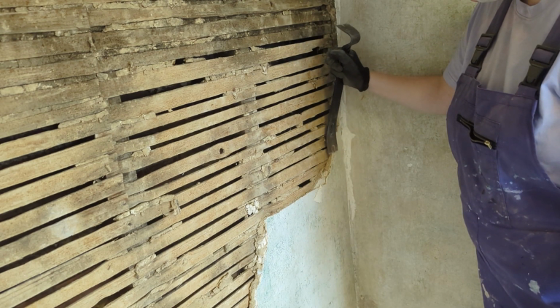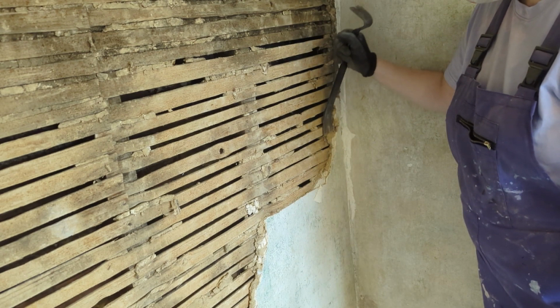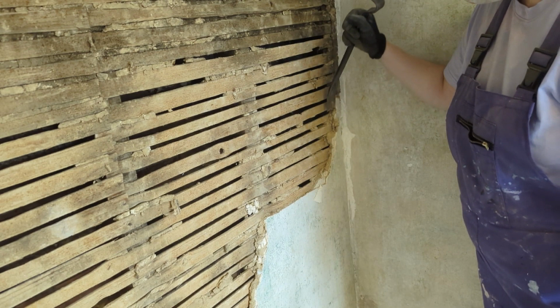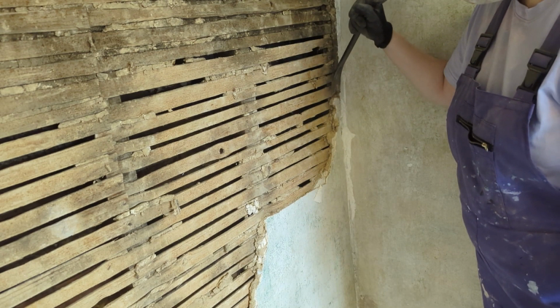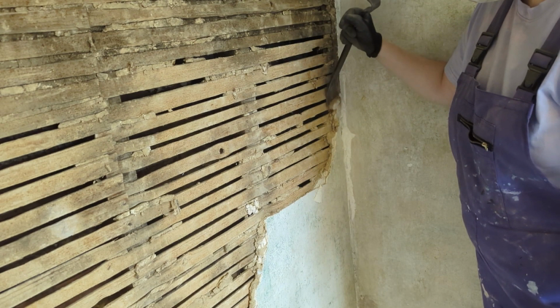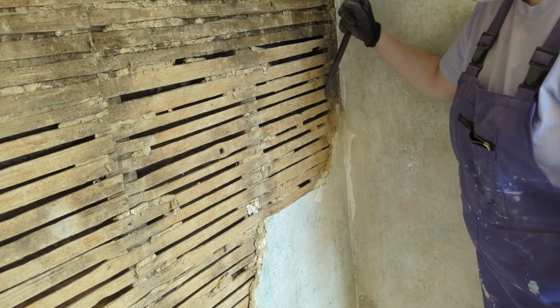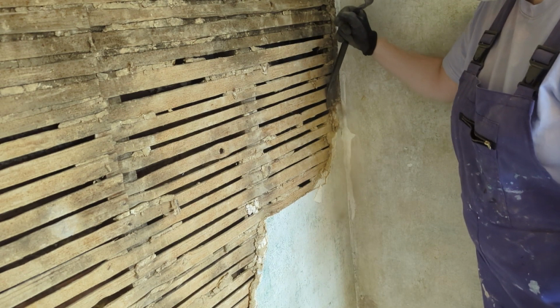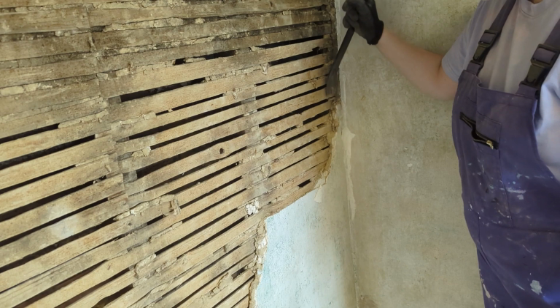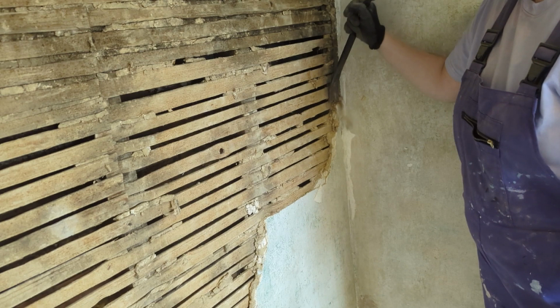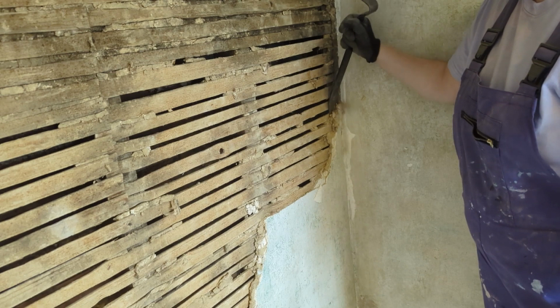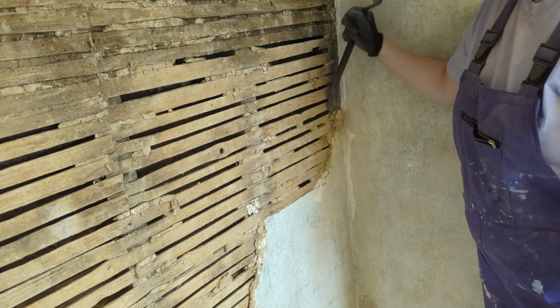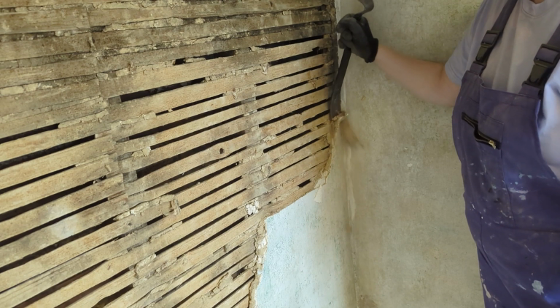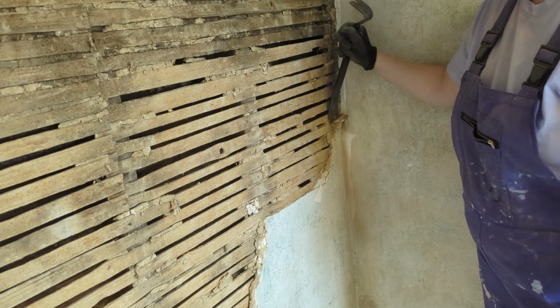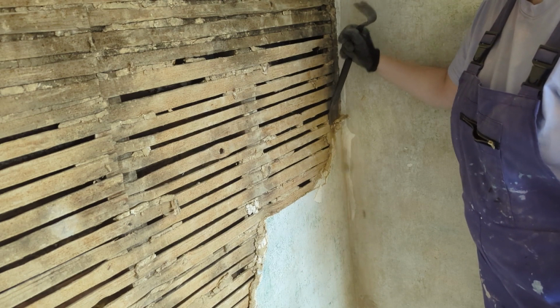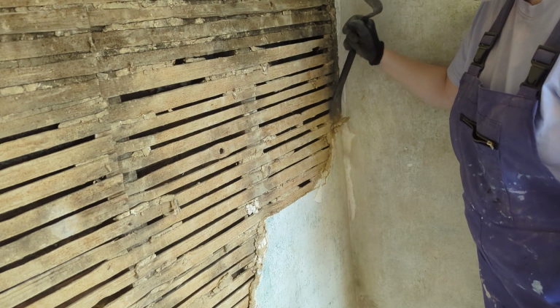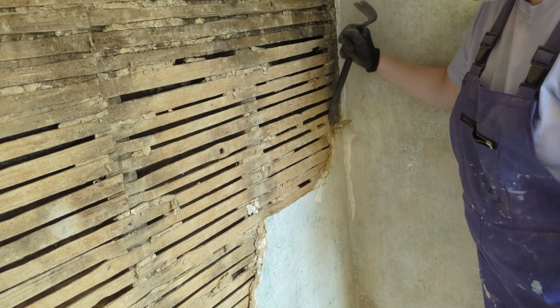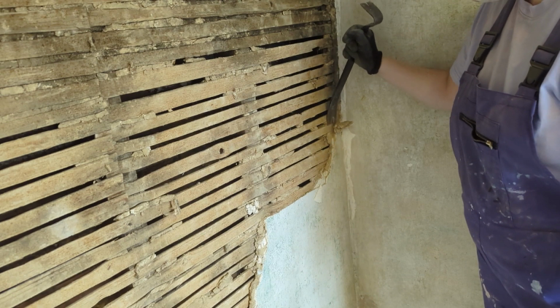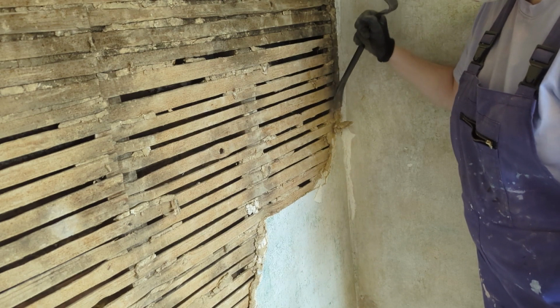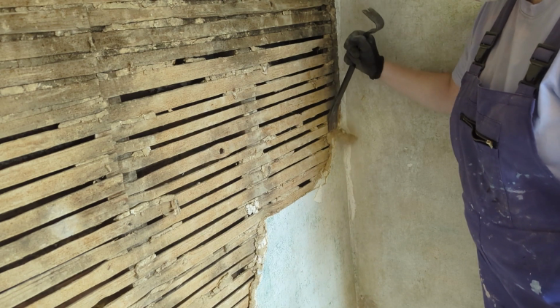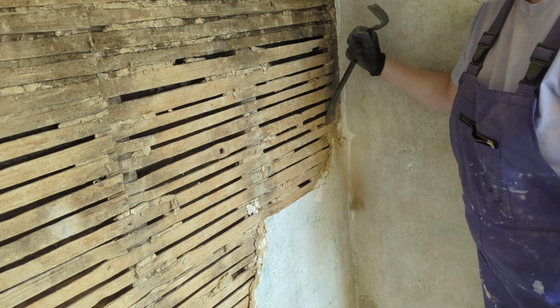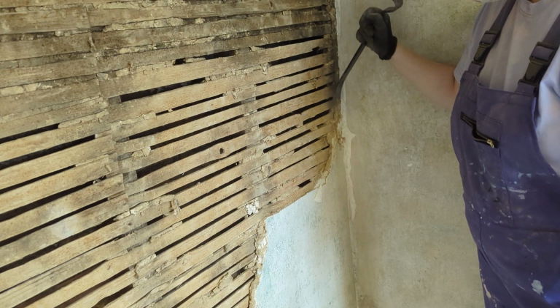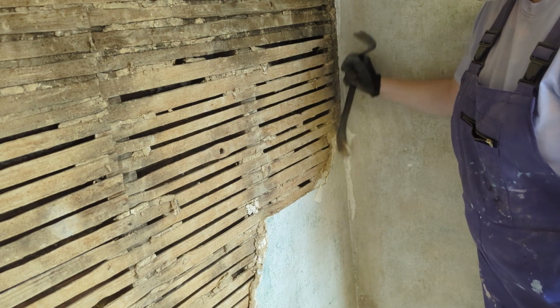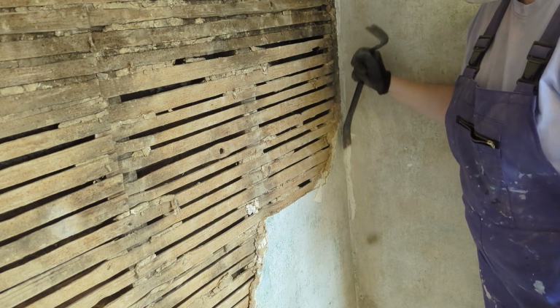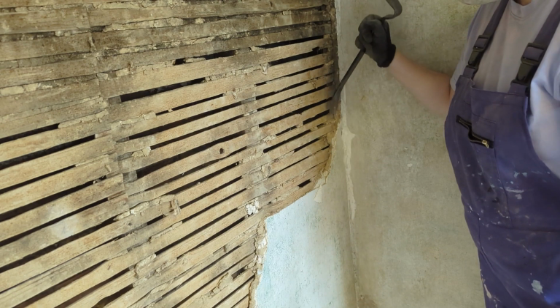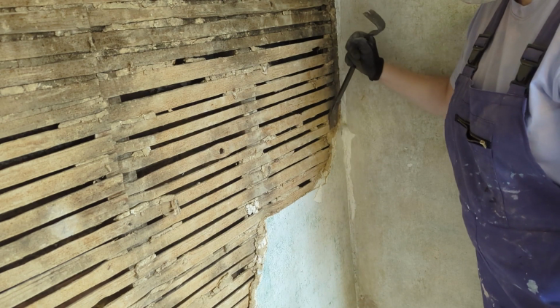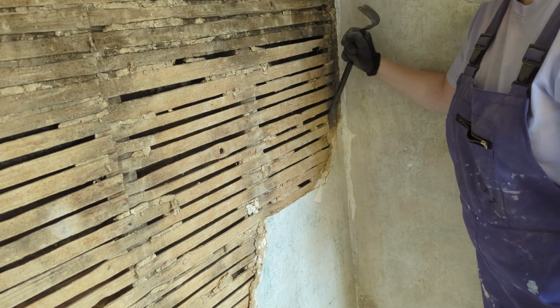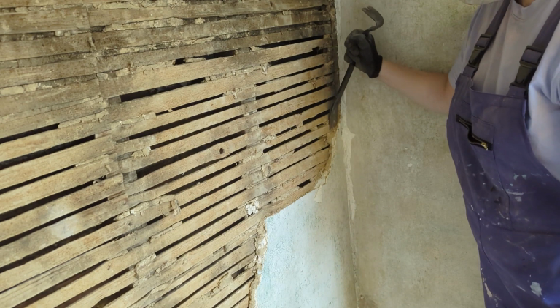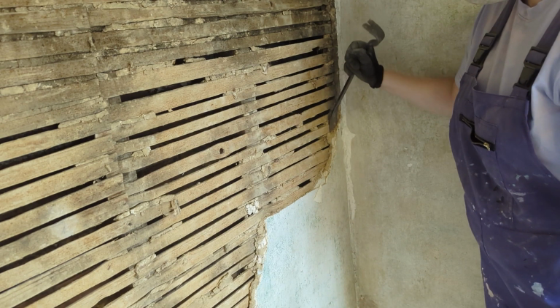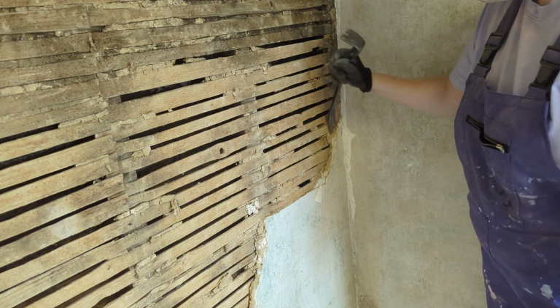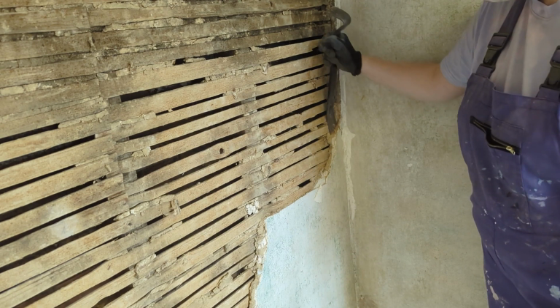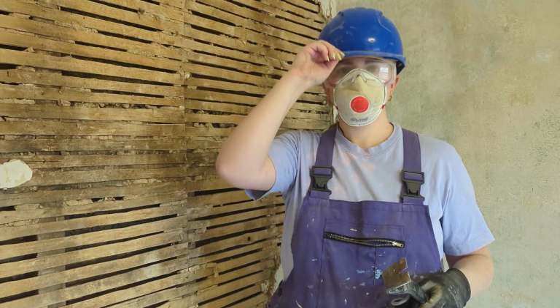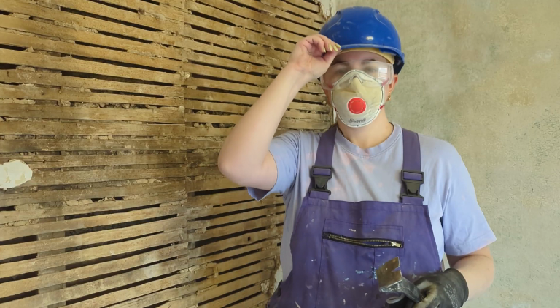Here's how to remove it yourself if you're renovating and maybe you're planning to put plasterboard on your internal walls instead.